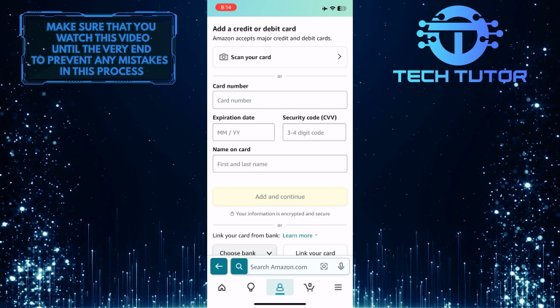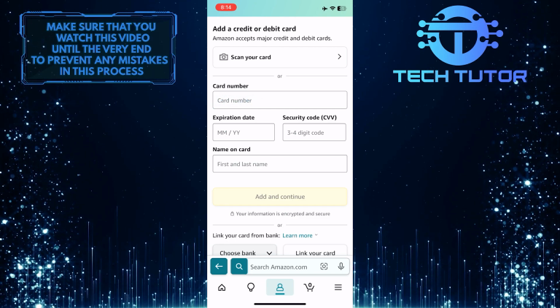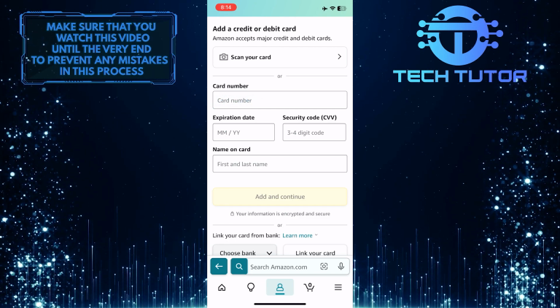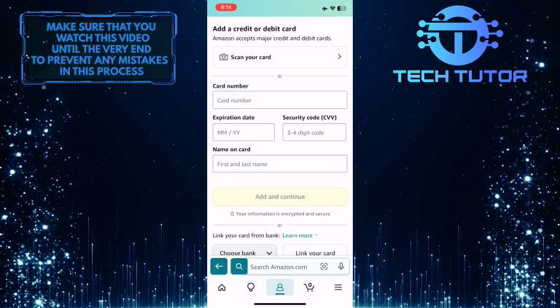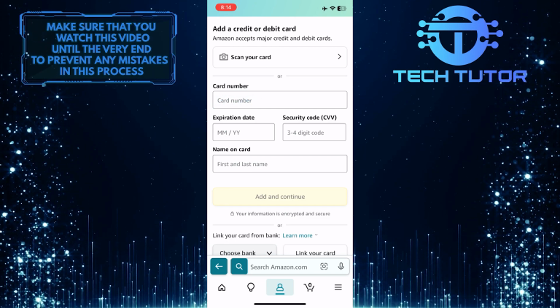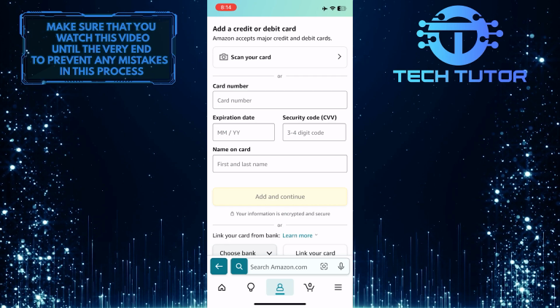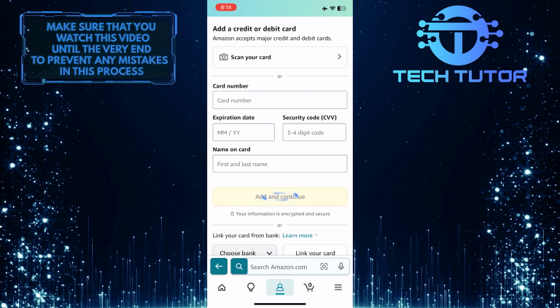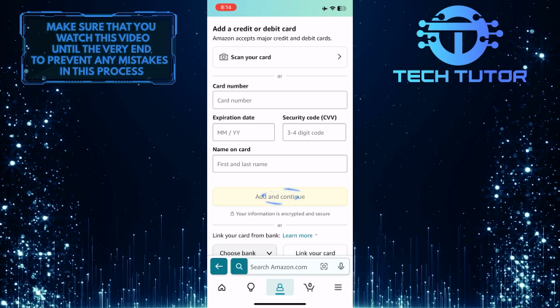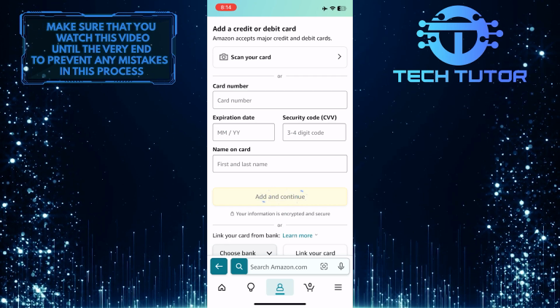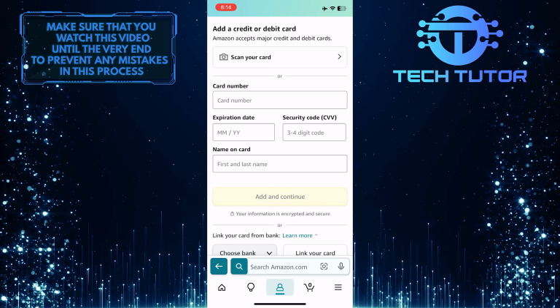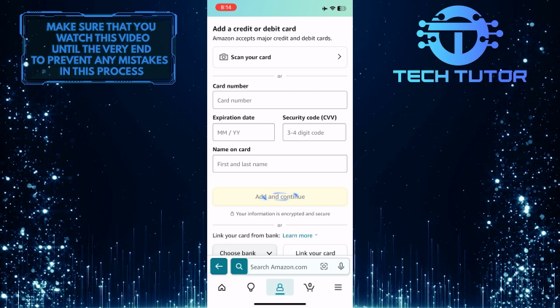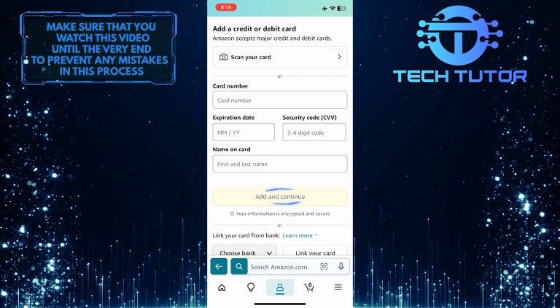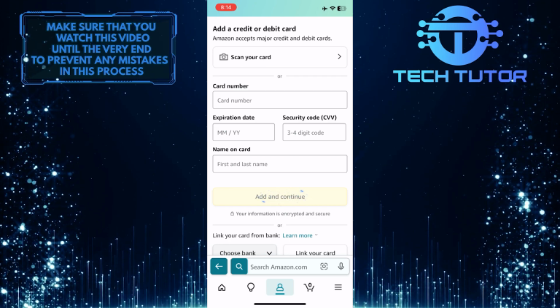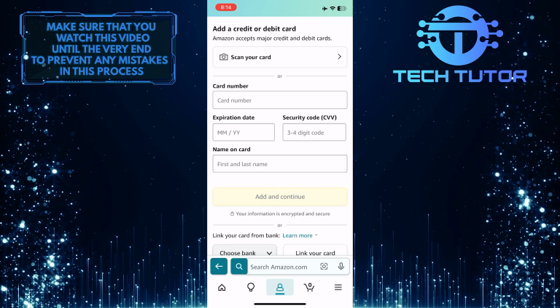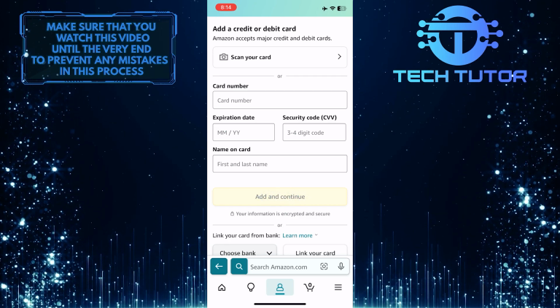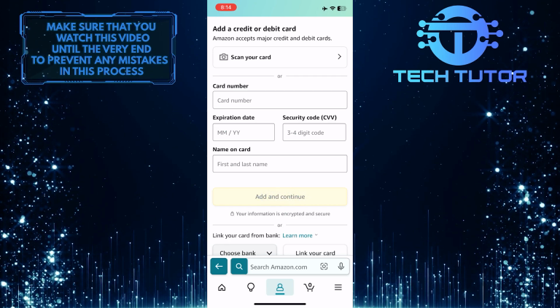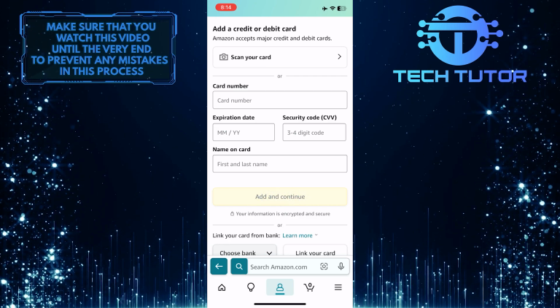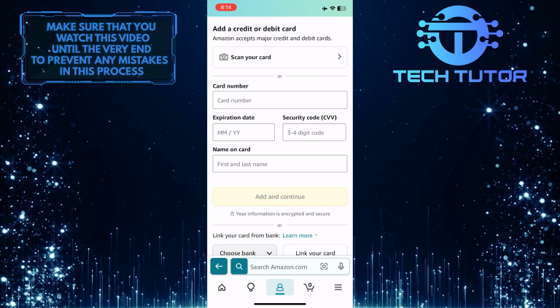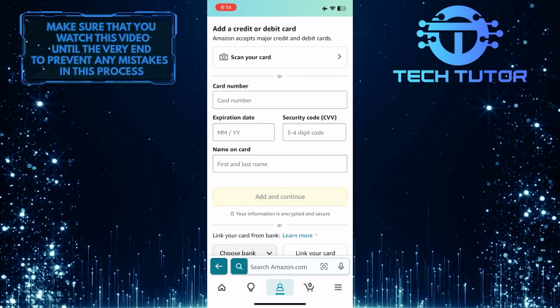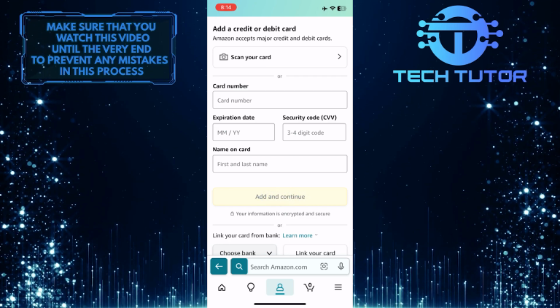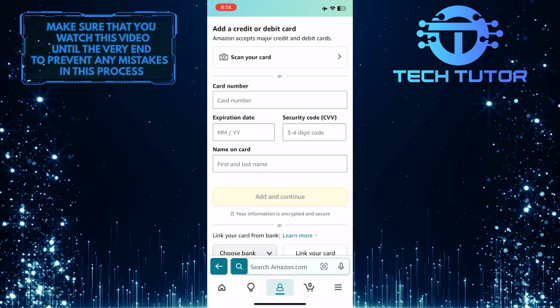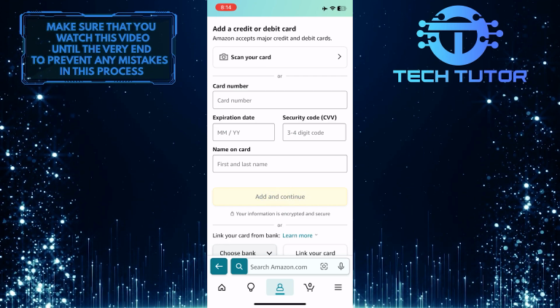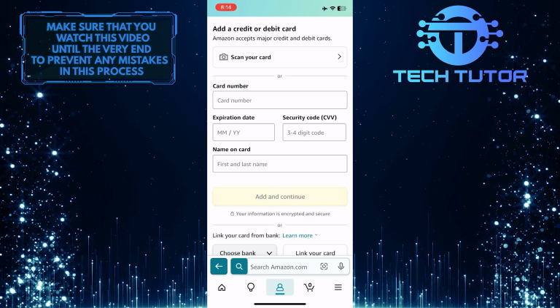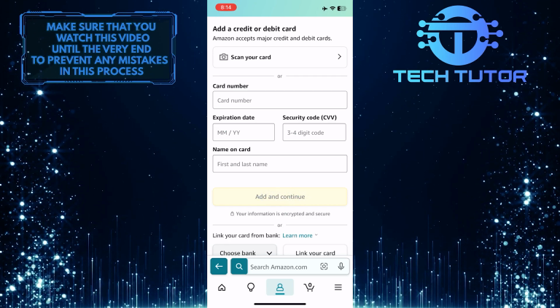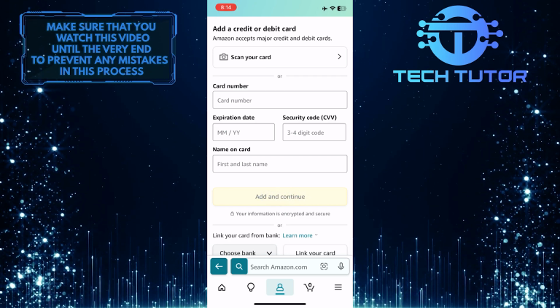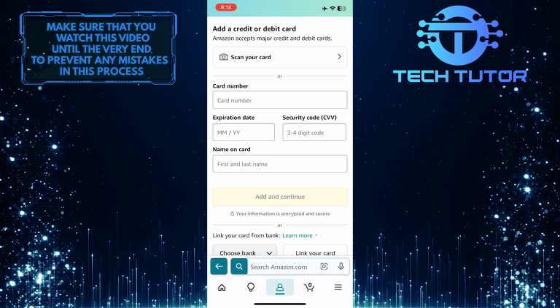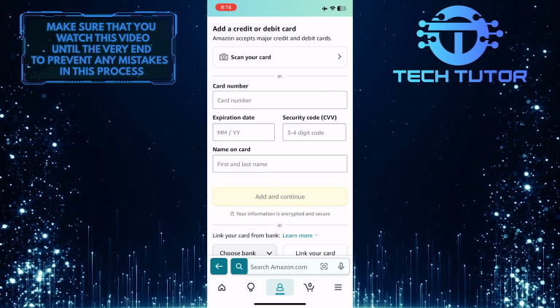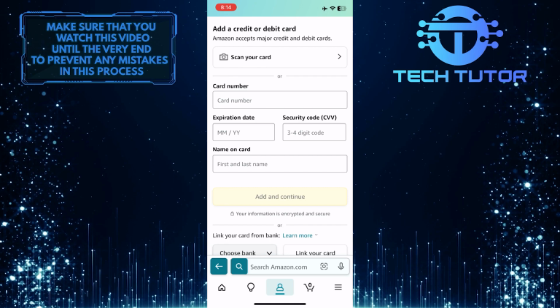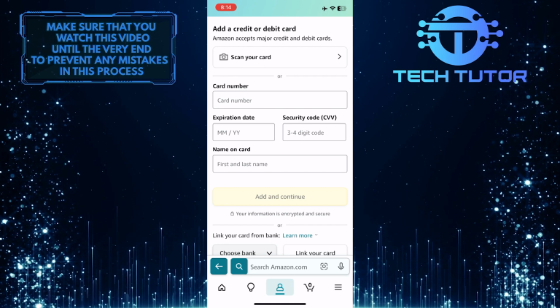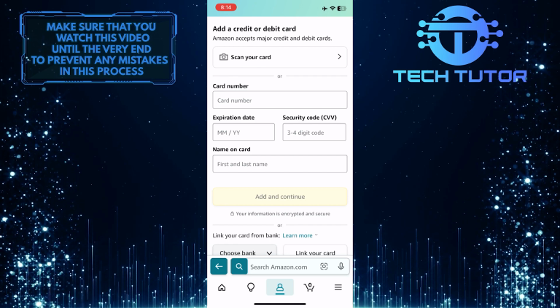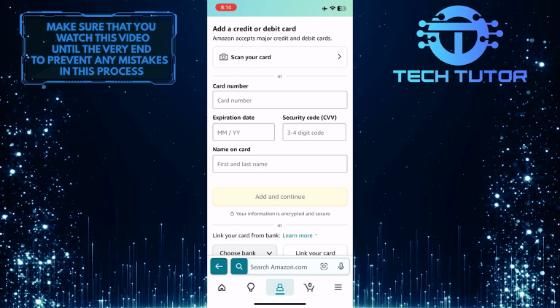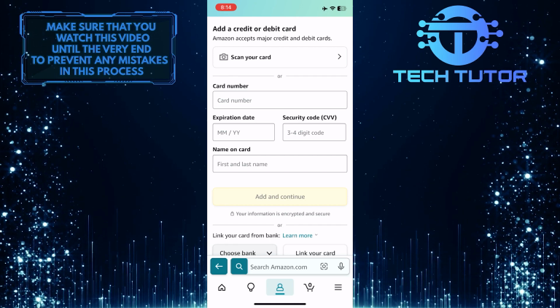Once you've done that, tap Add and Continue. Then make sure to set your Apple Card as the default payment method on Amazon.